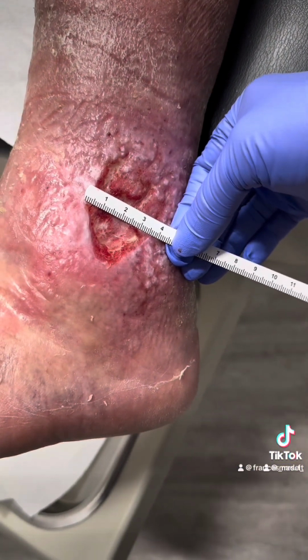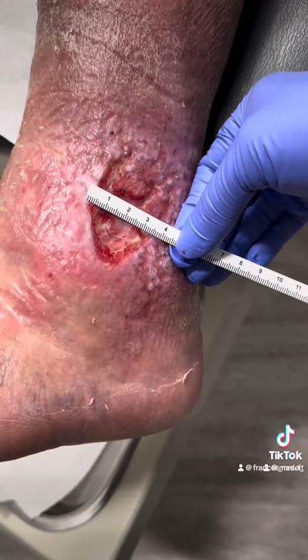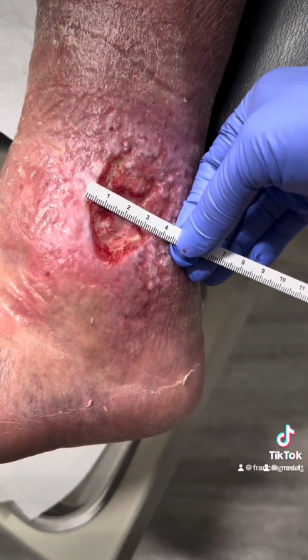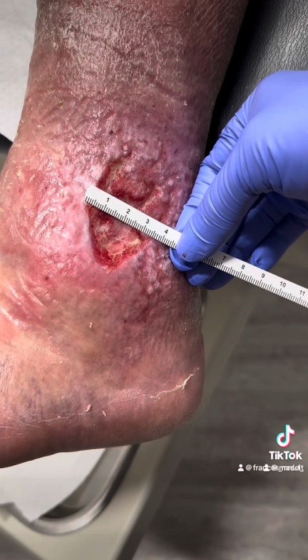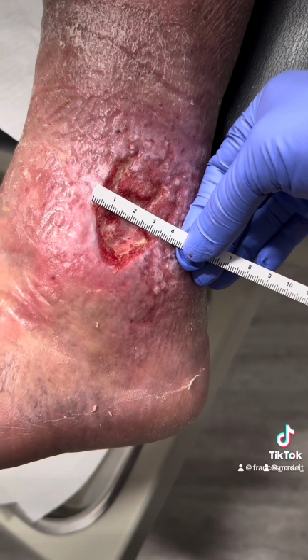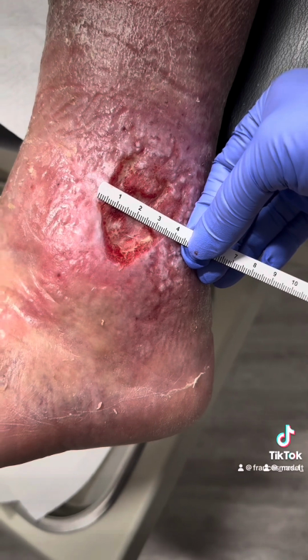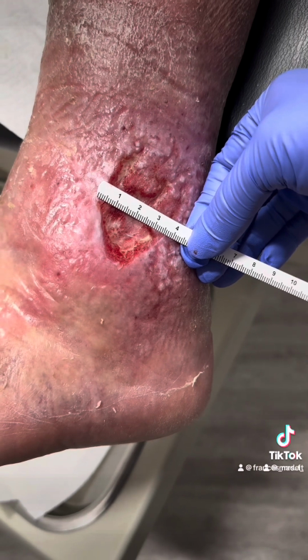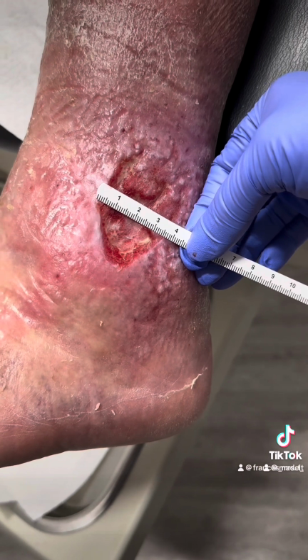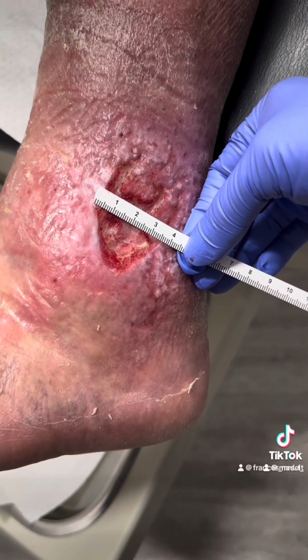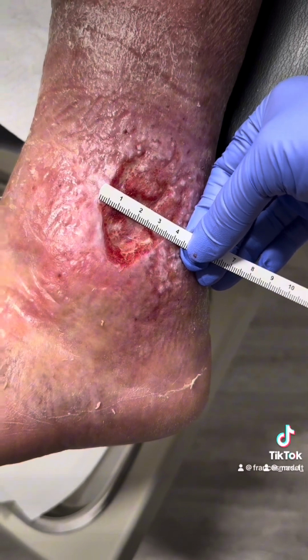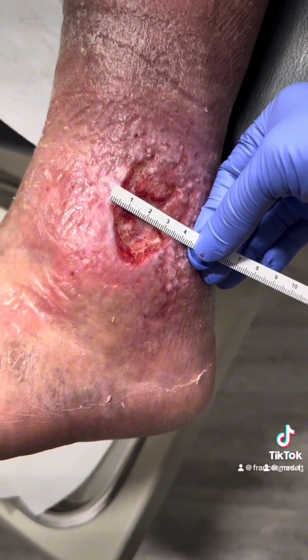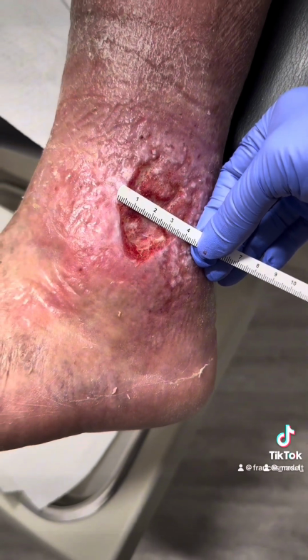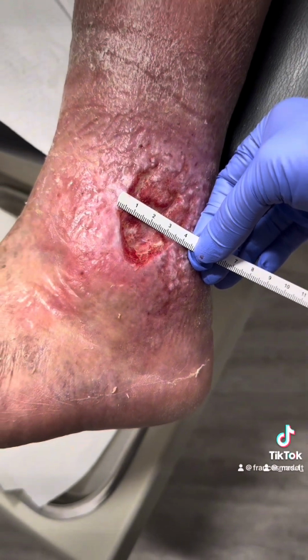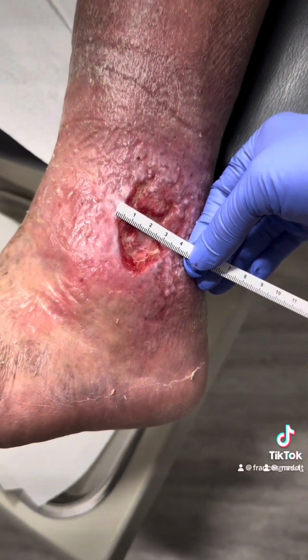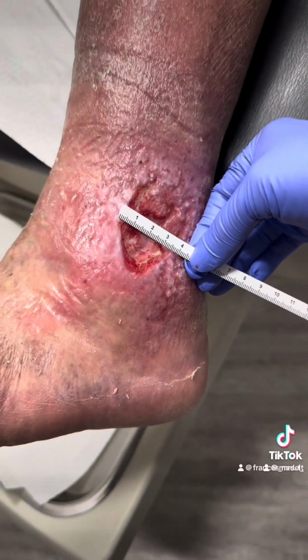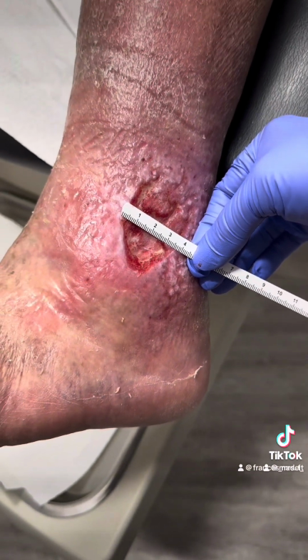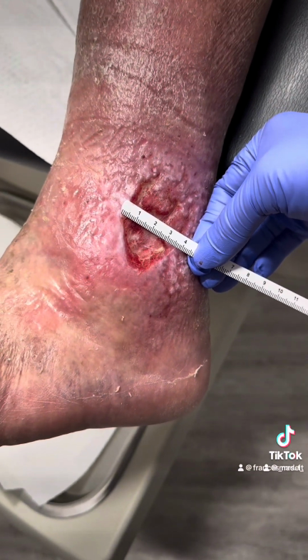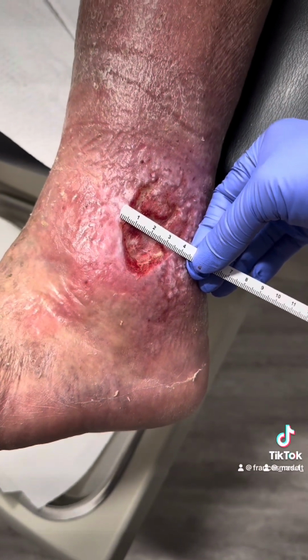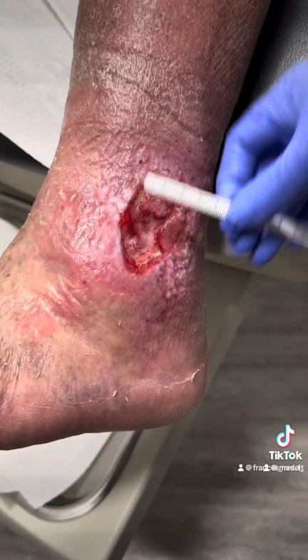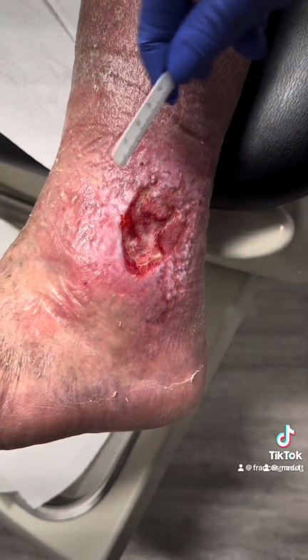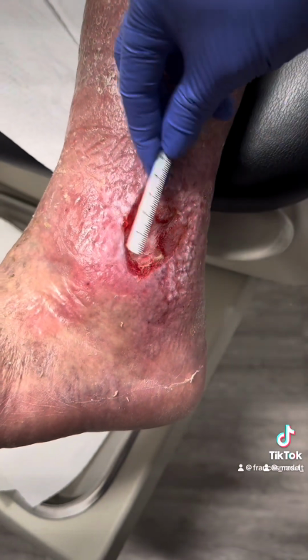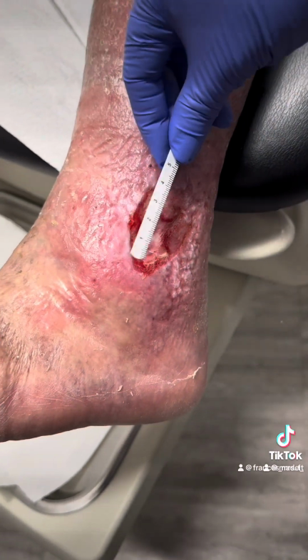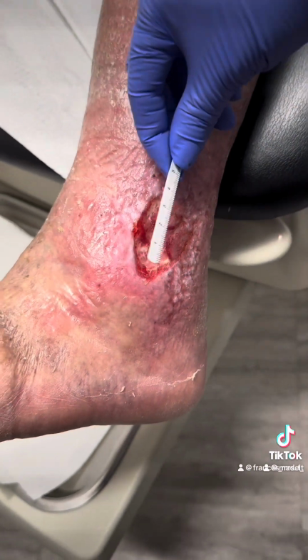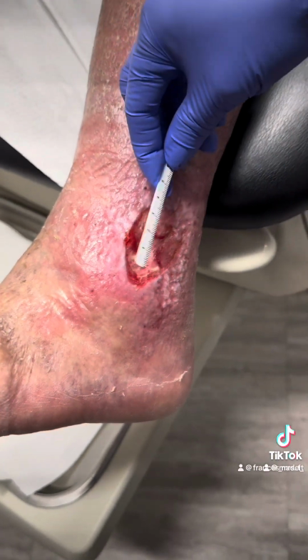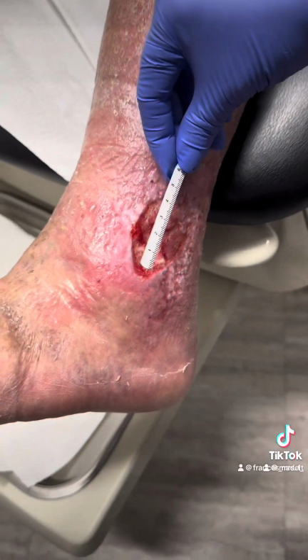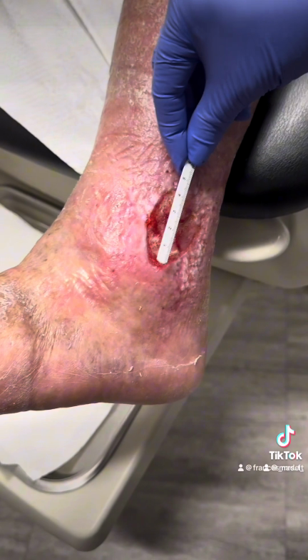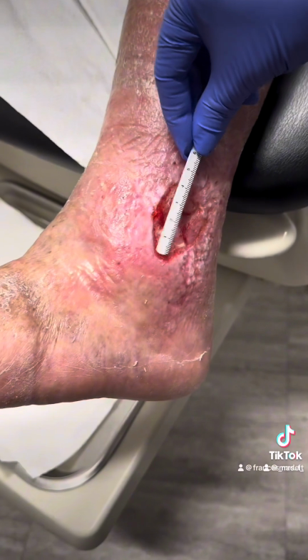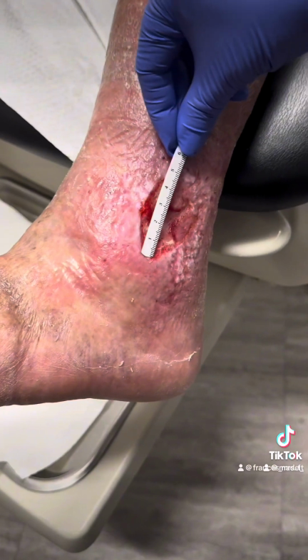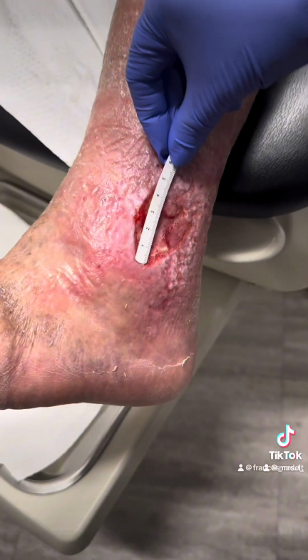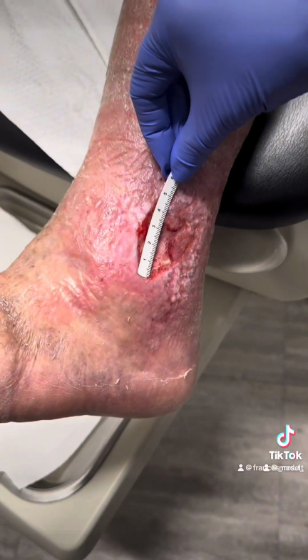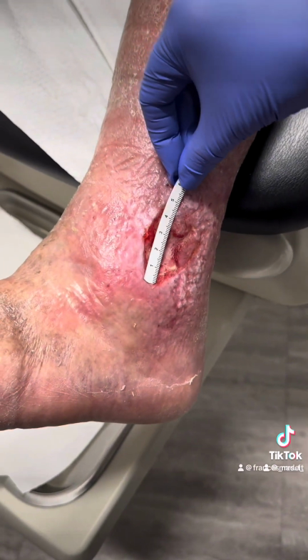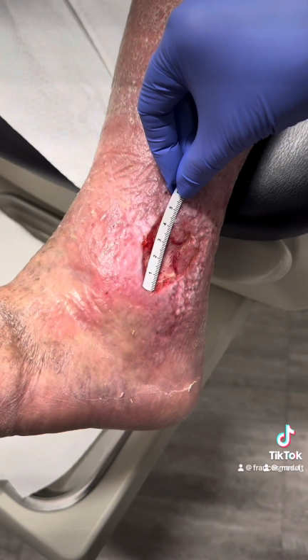This is an ankle ulcer. How long have we been treating this for, Doc? Months now, right? Two months.